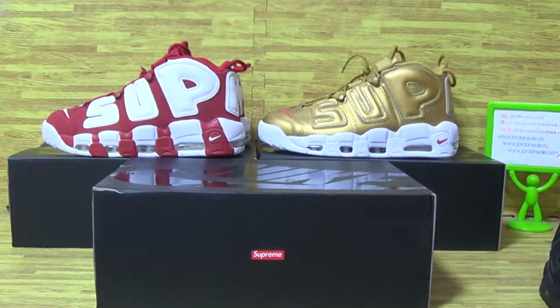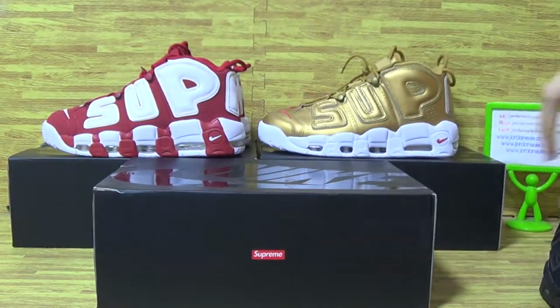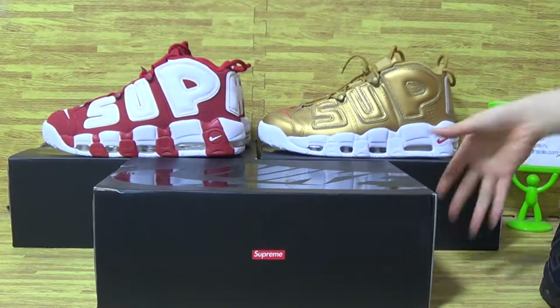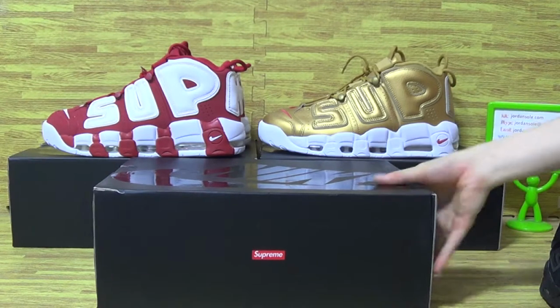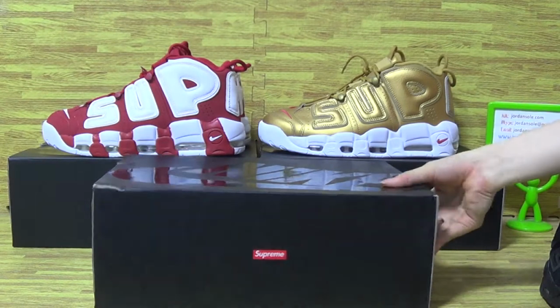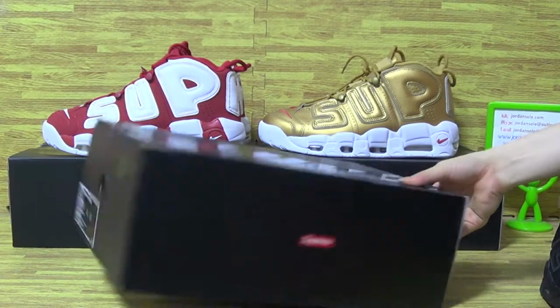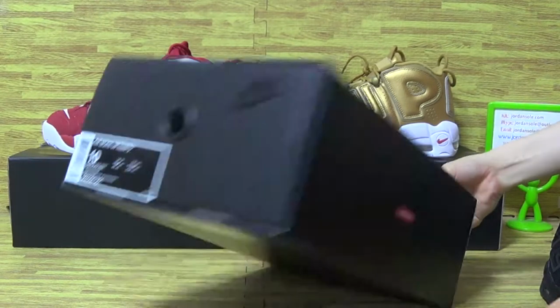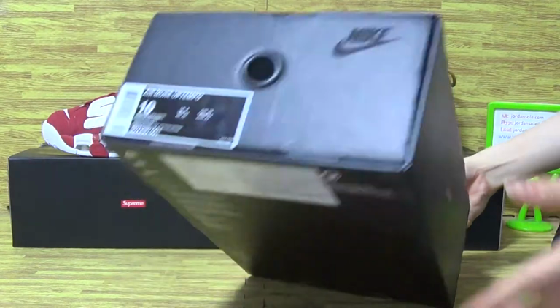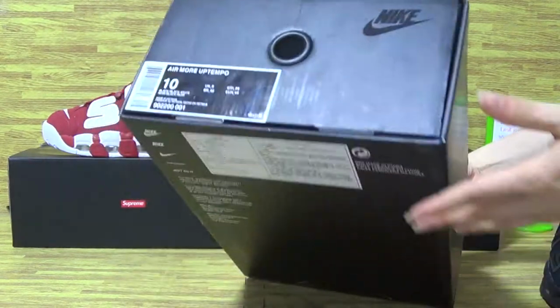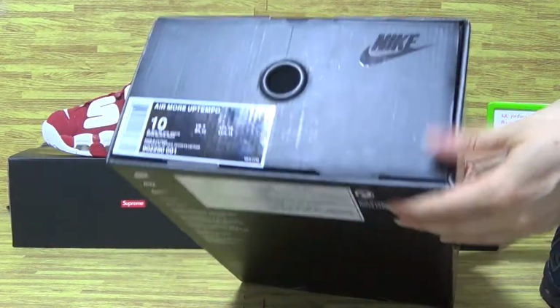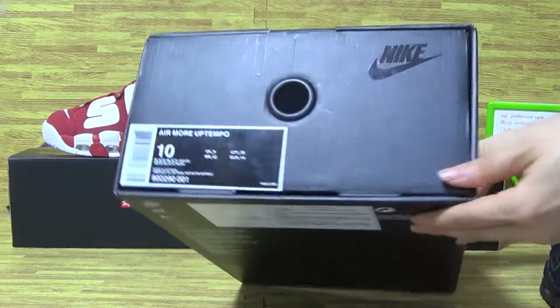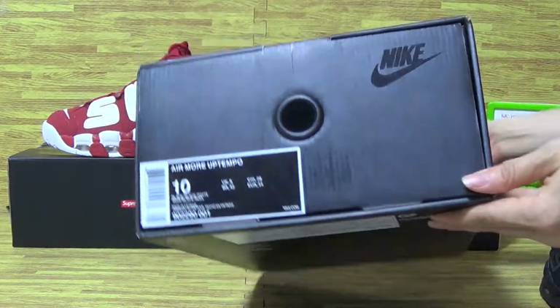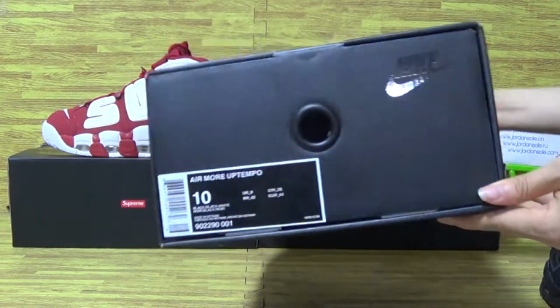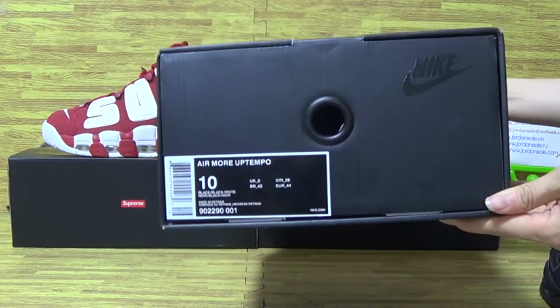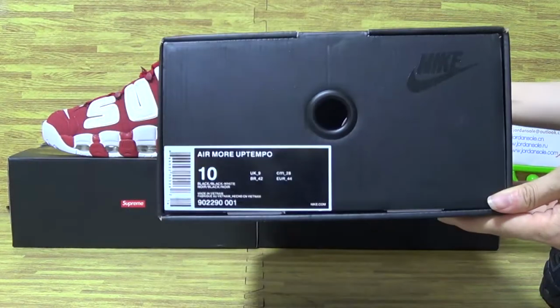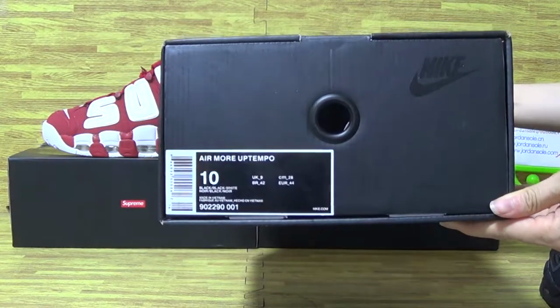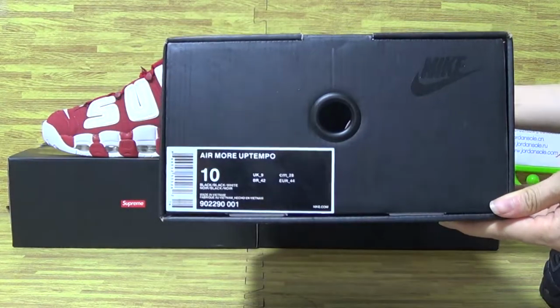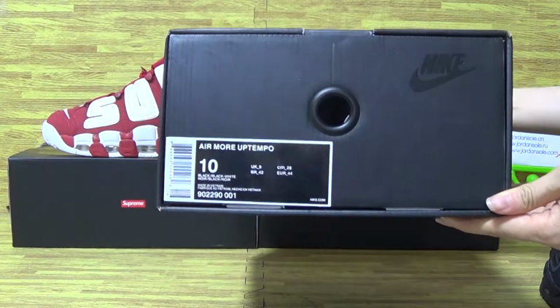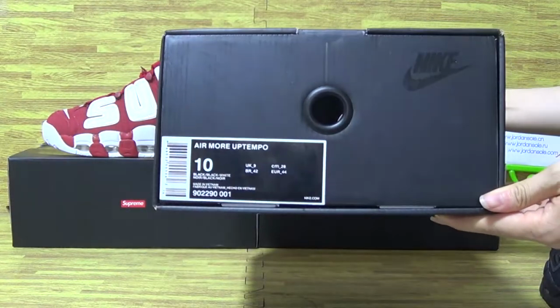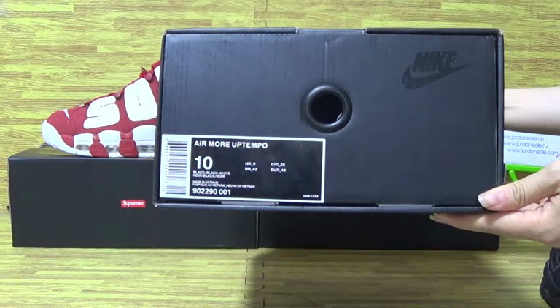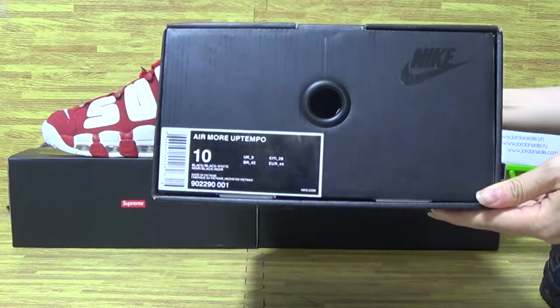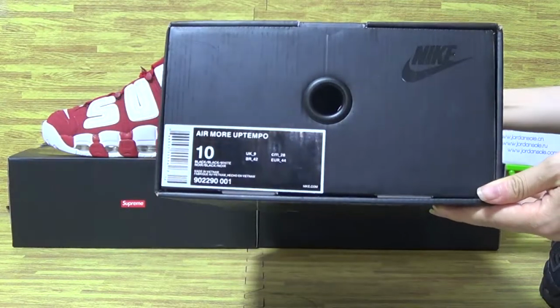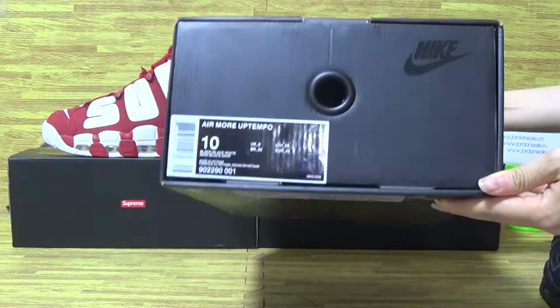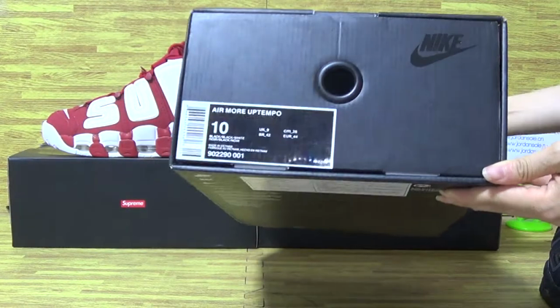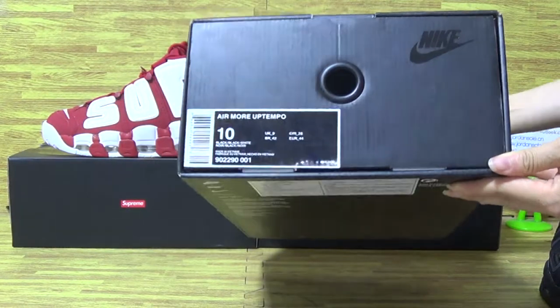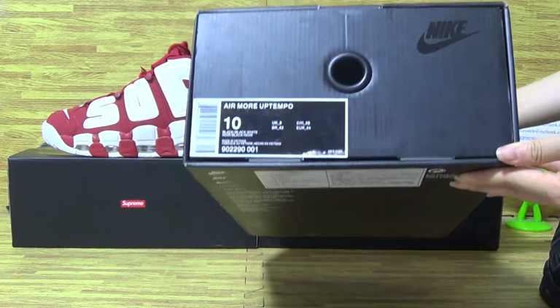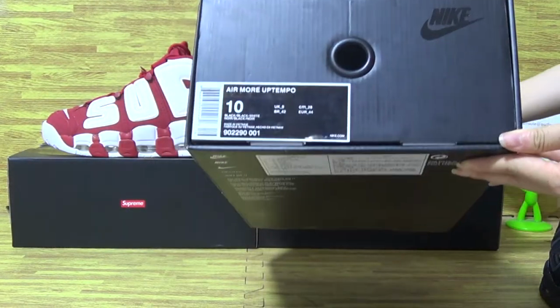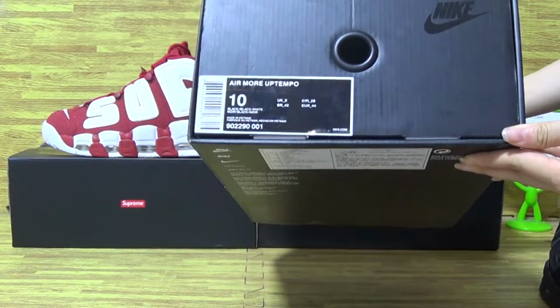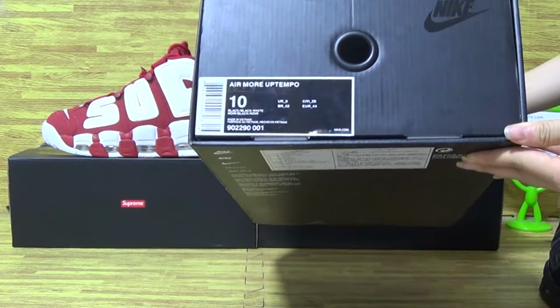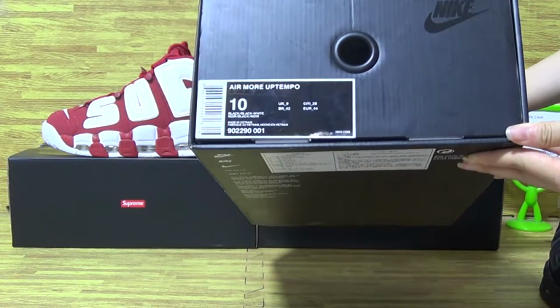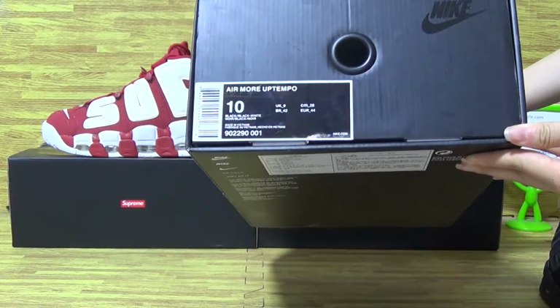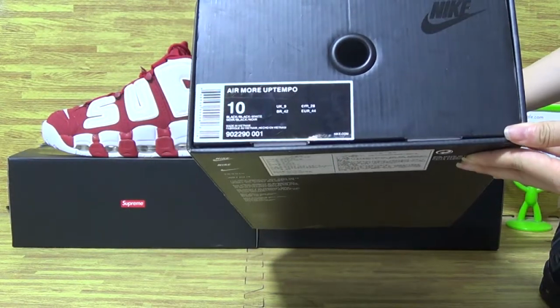Let's have a look at the size tag. It's size 10.